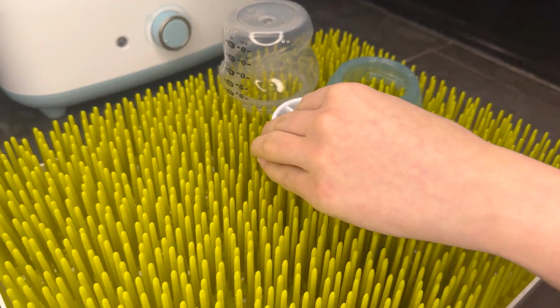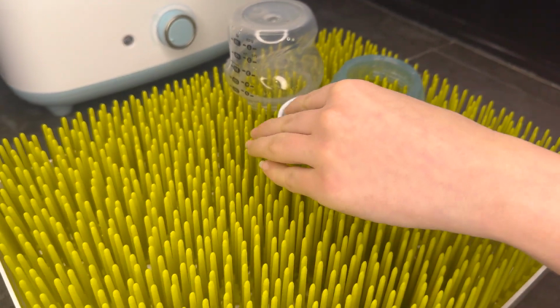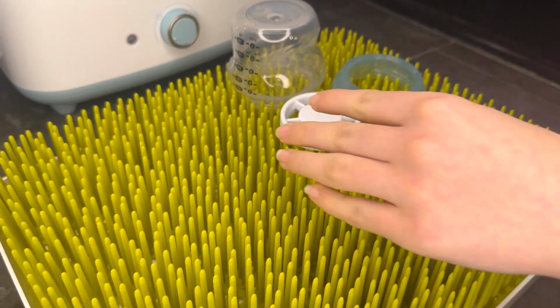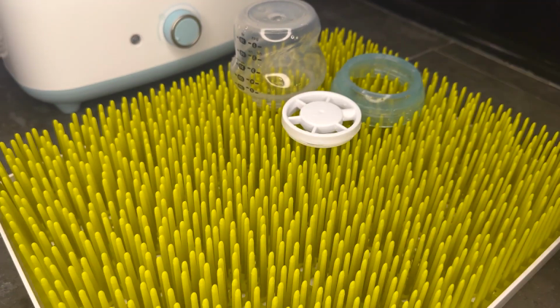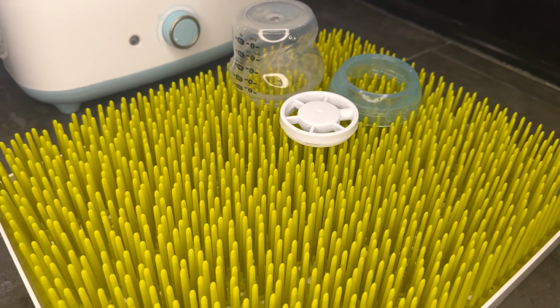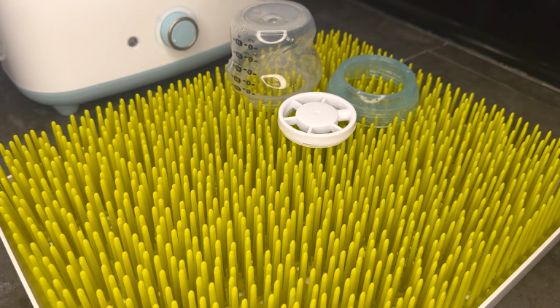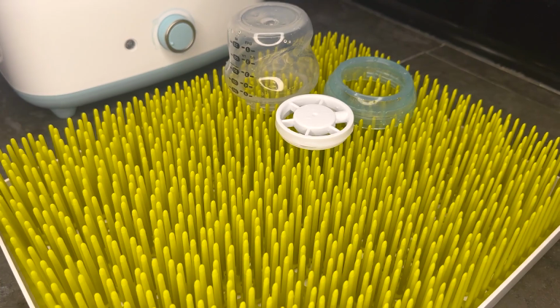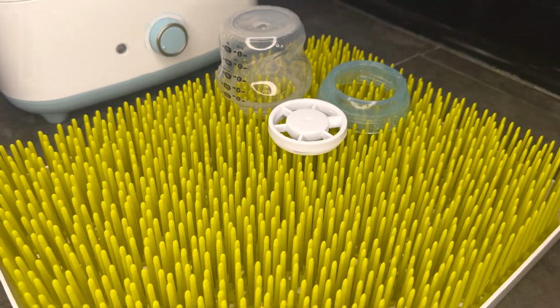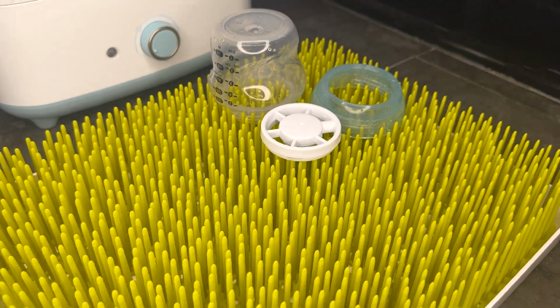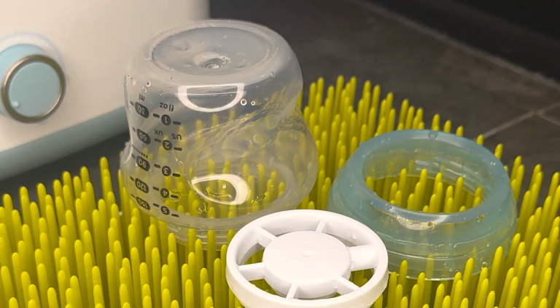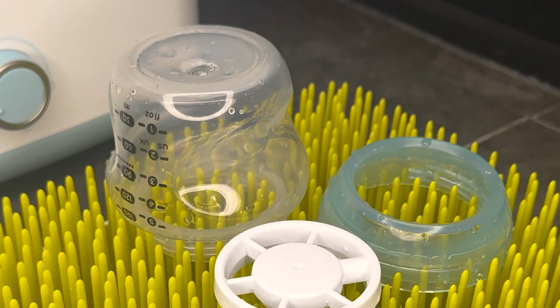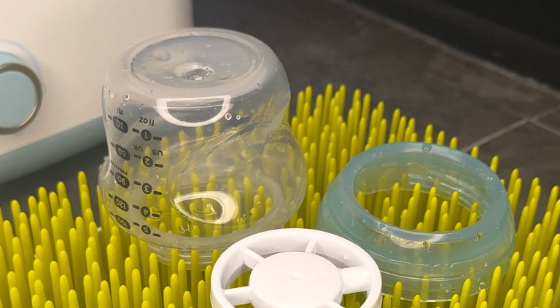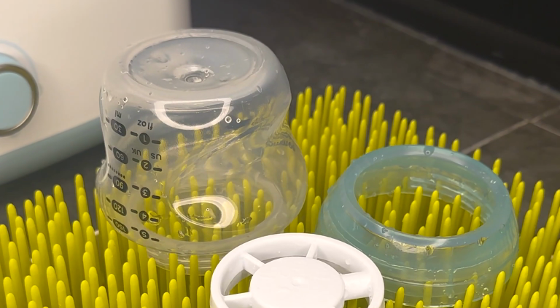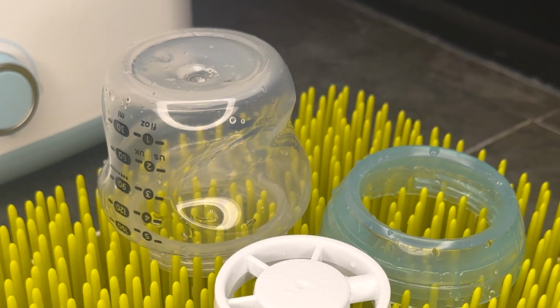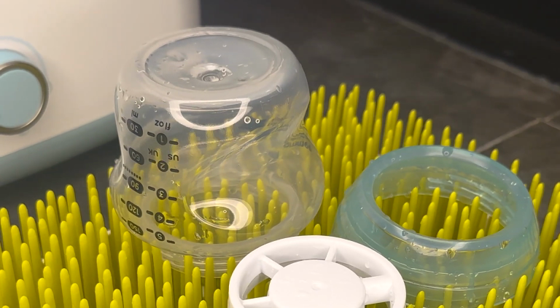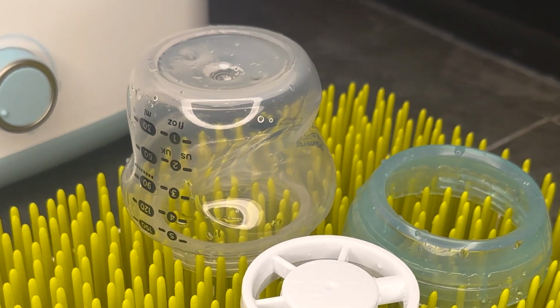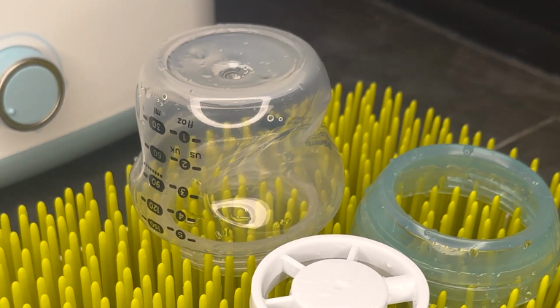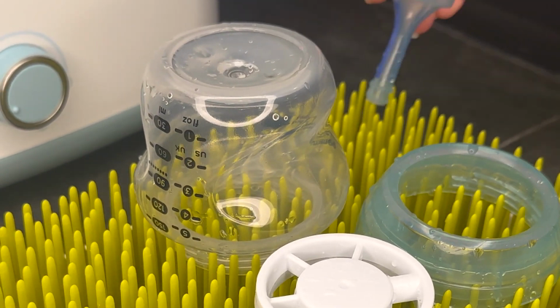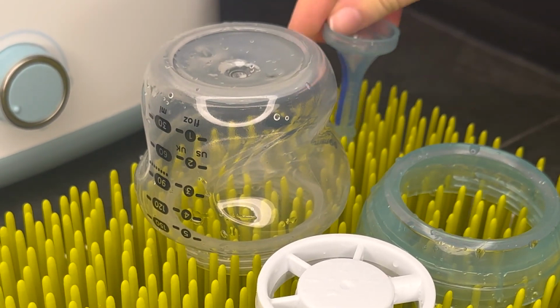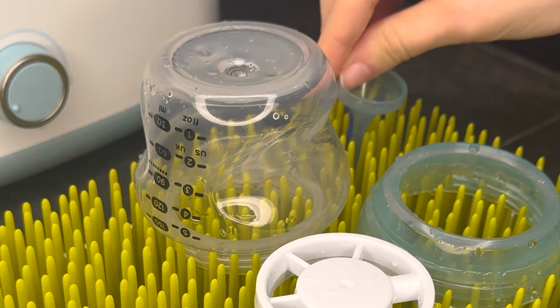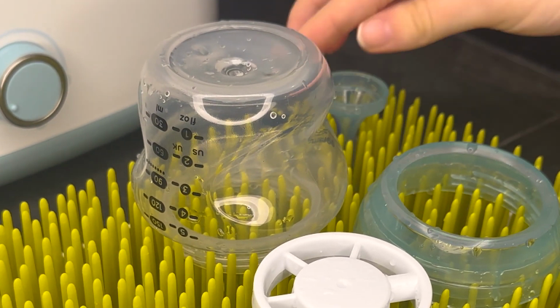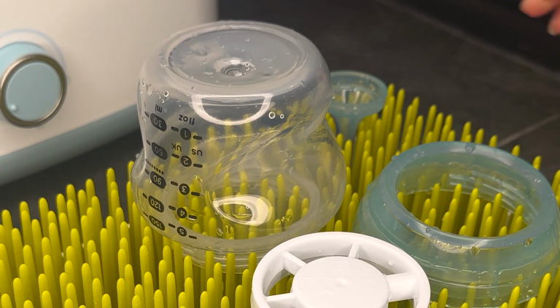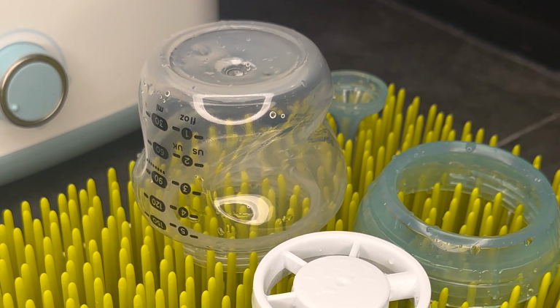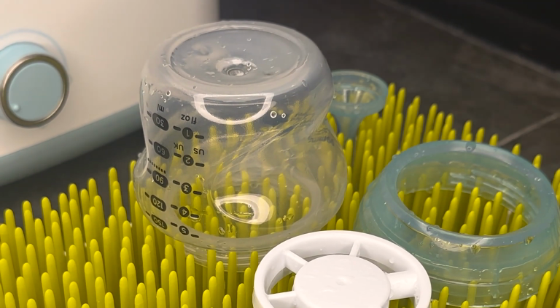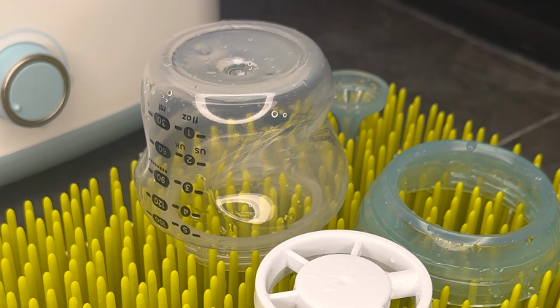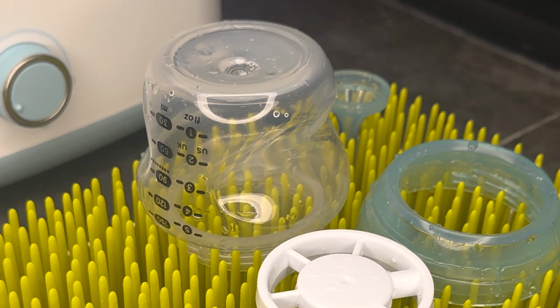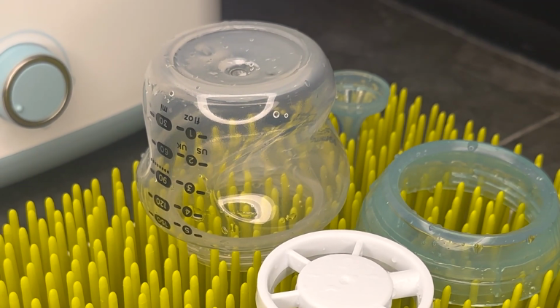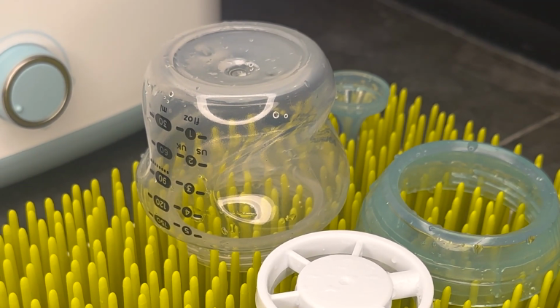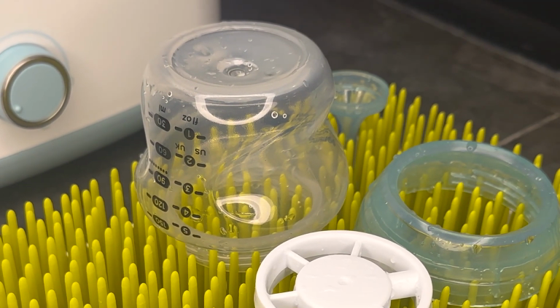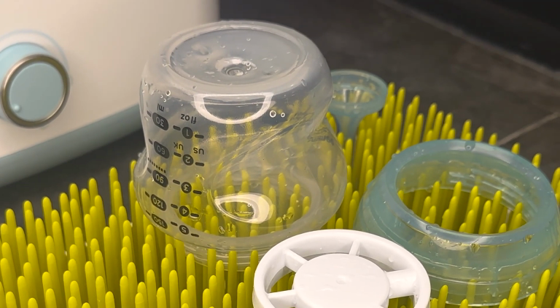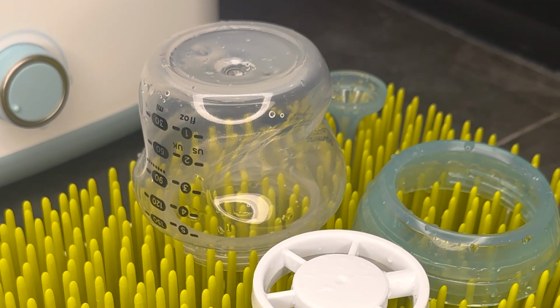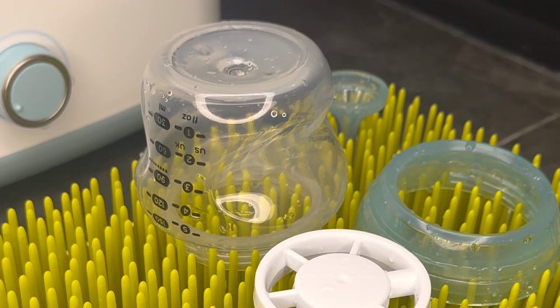You can see even when you have something kind of small, it'll fit right in here and just stand up perfectly.